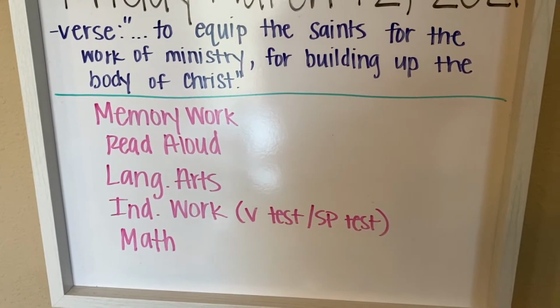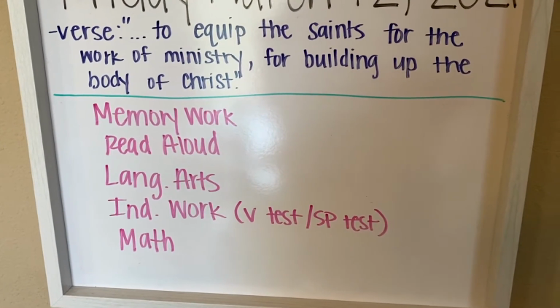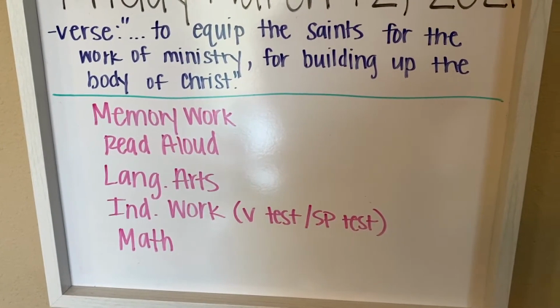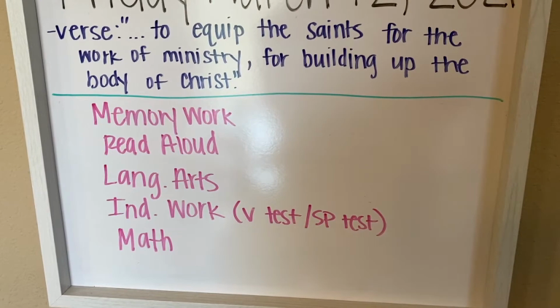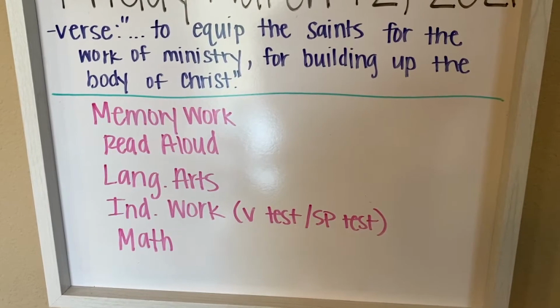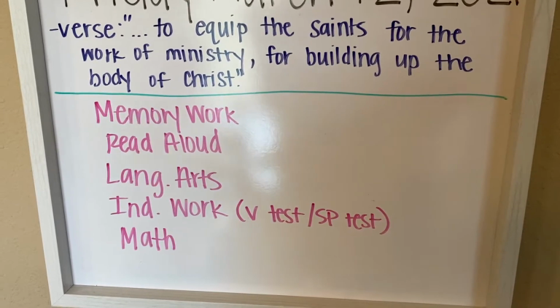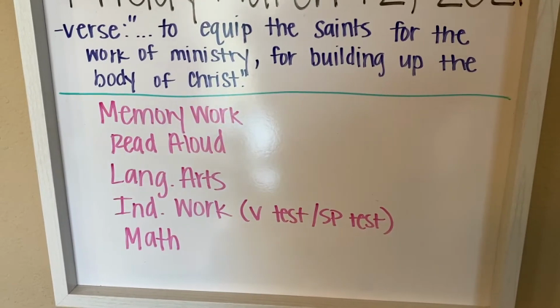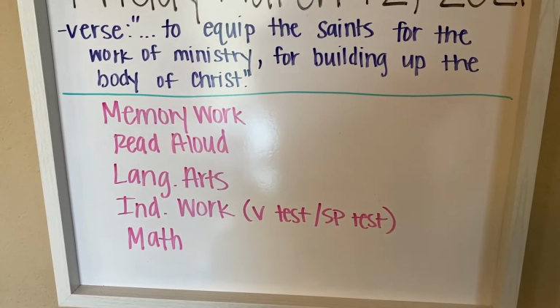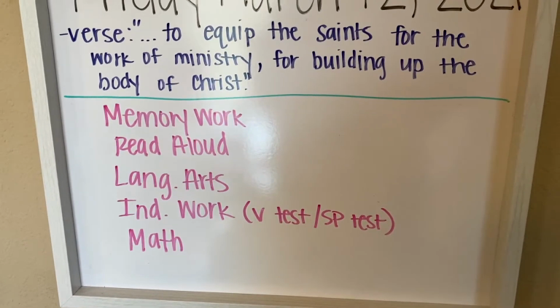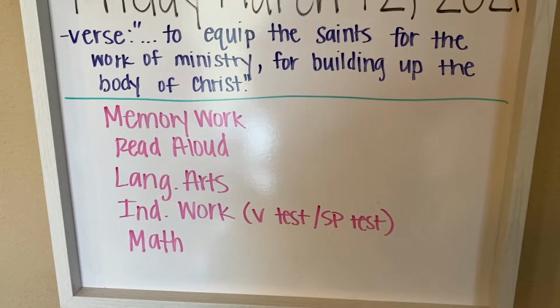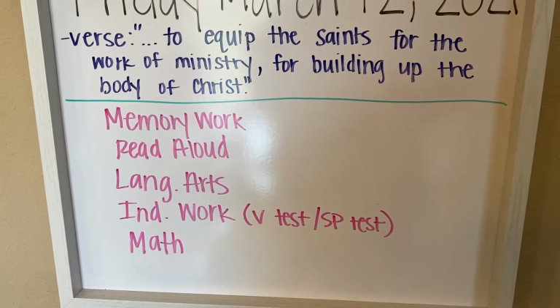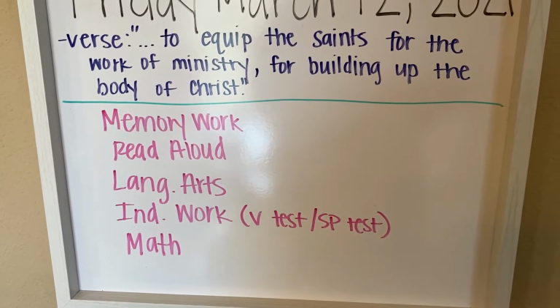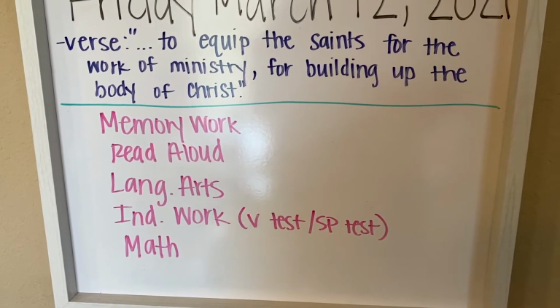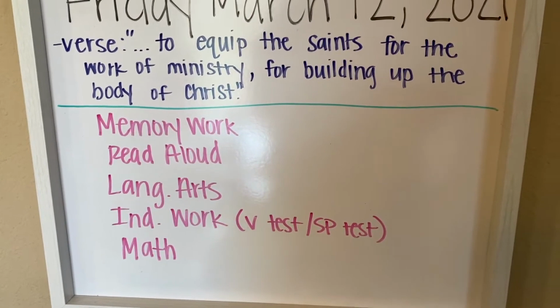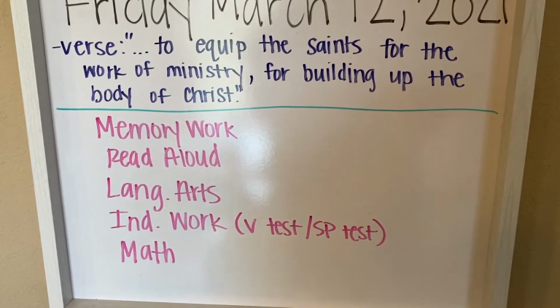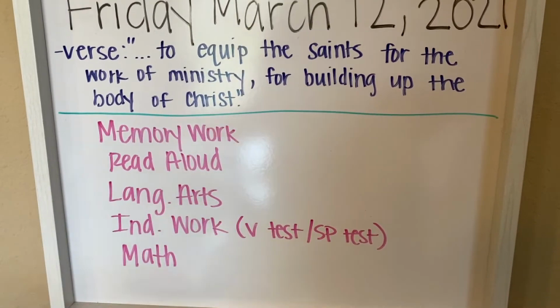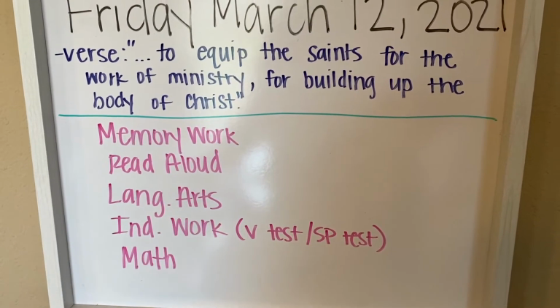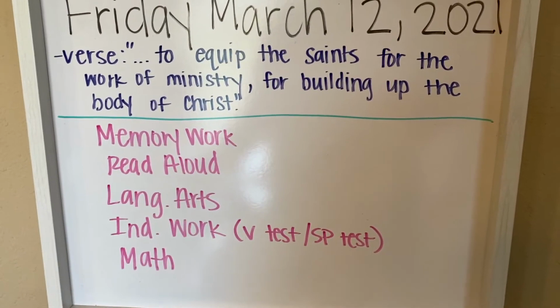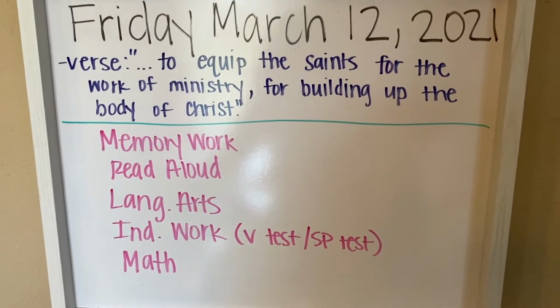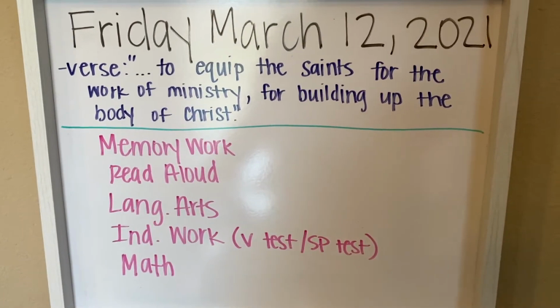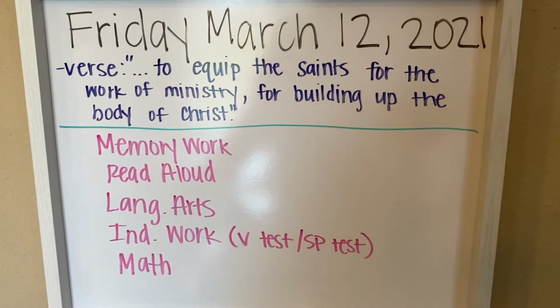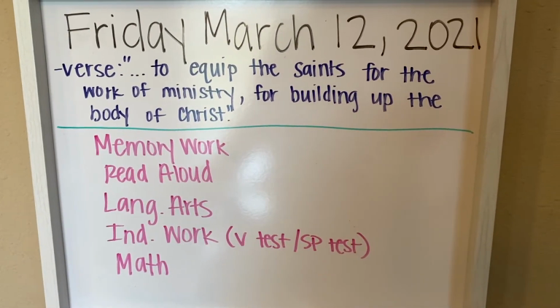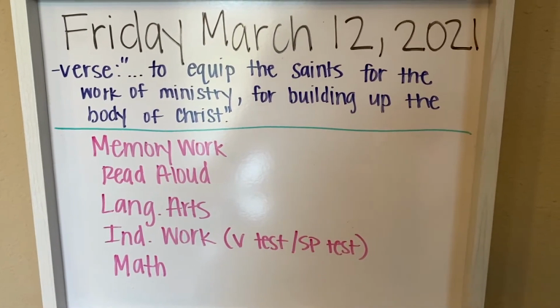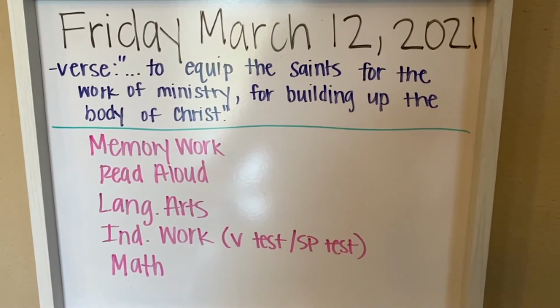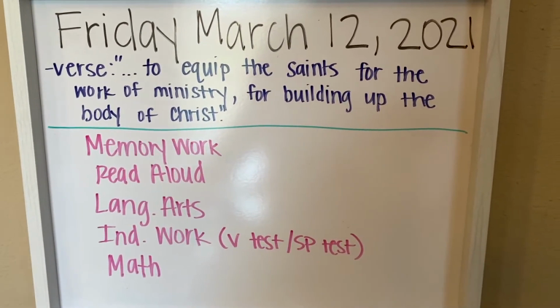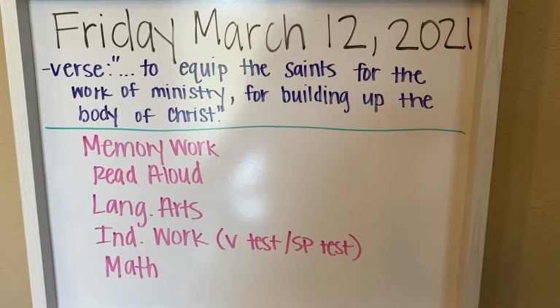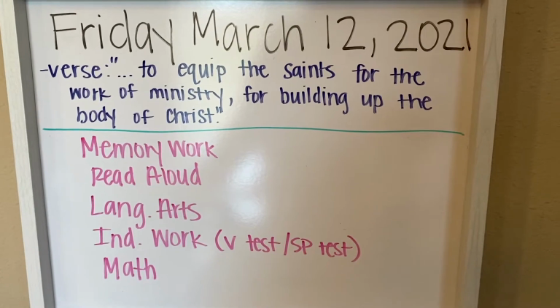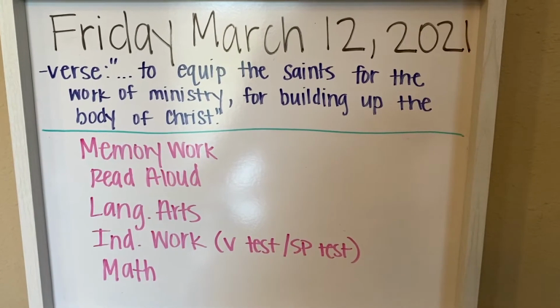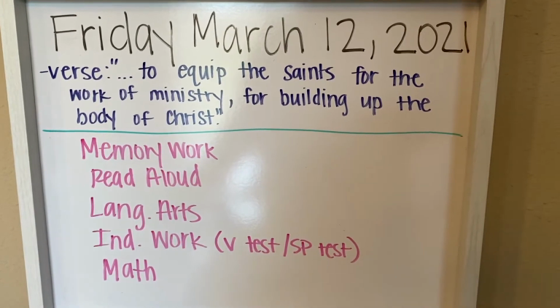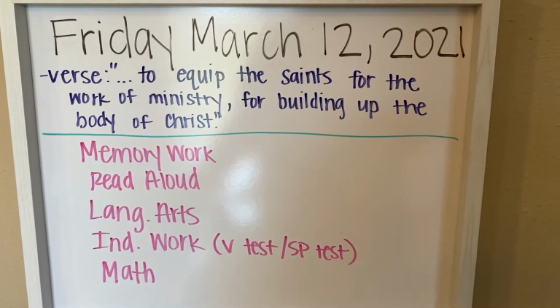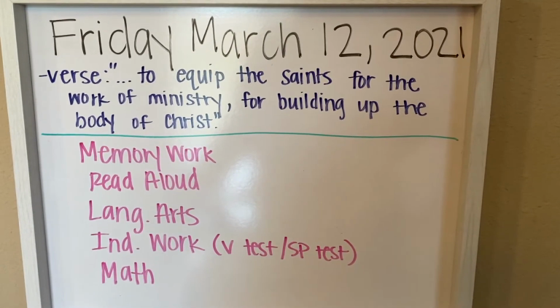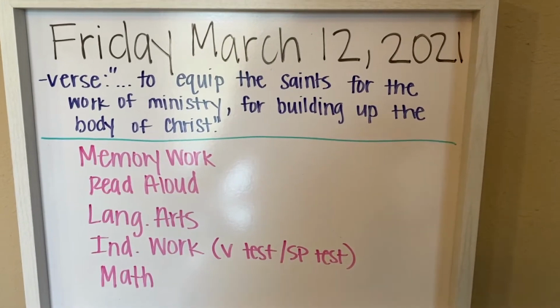Whatever we don't get done today, we will be doing Saturday school this week because we have had a lot of time off for various appointments and stuff.